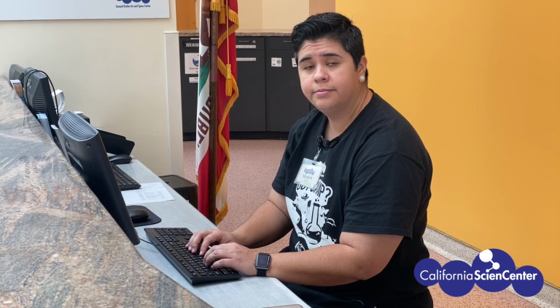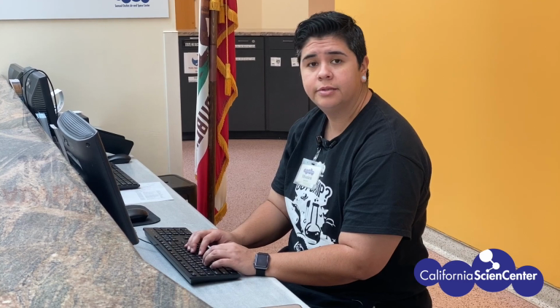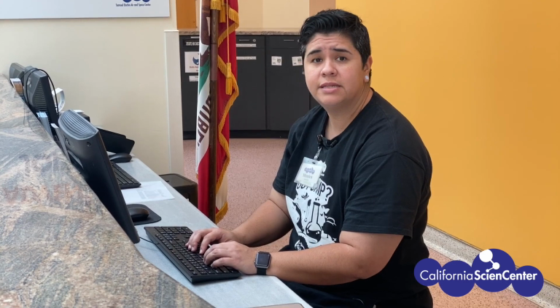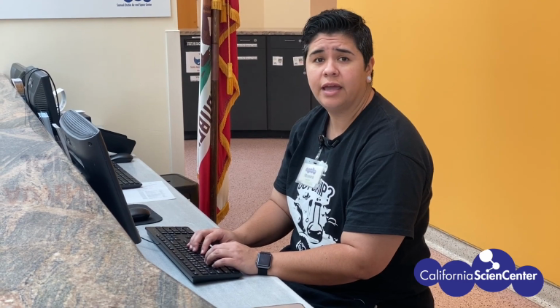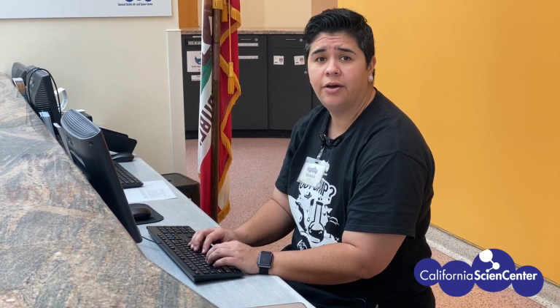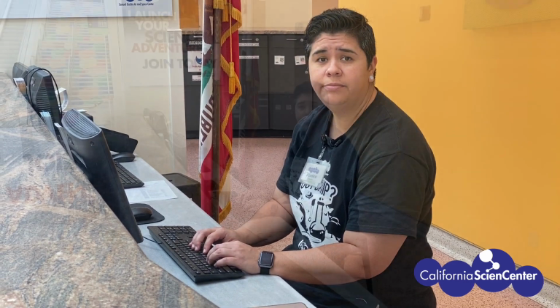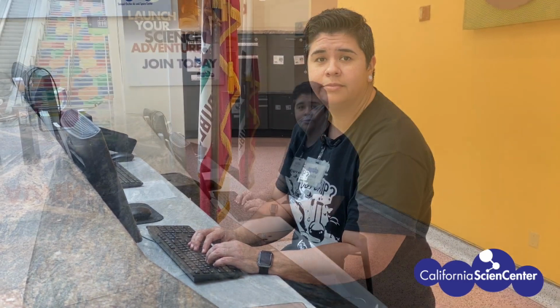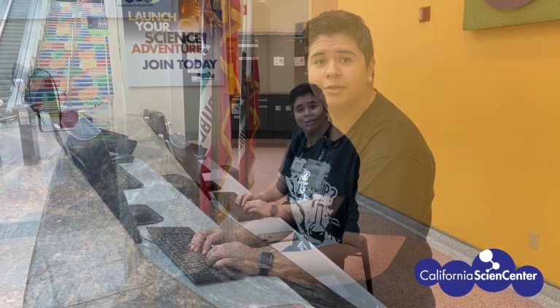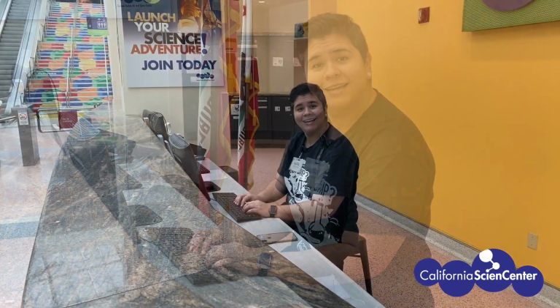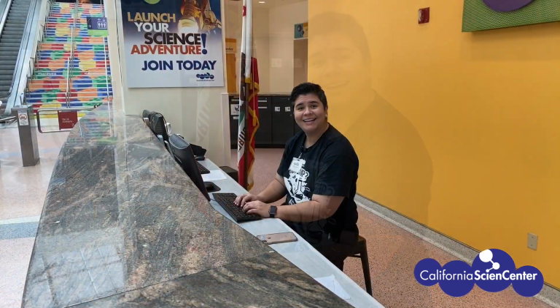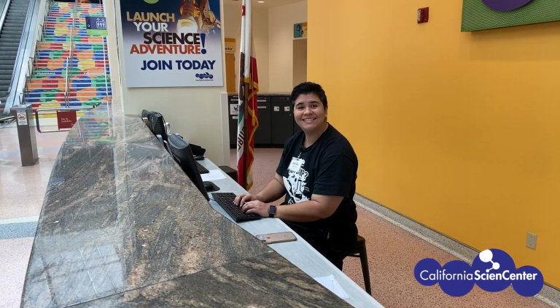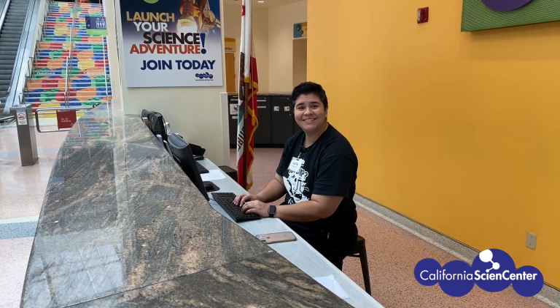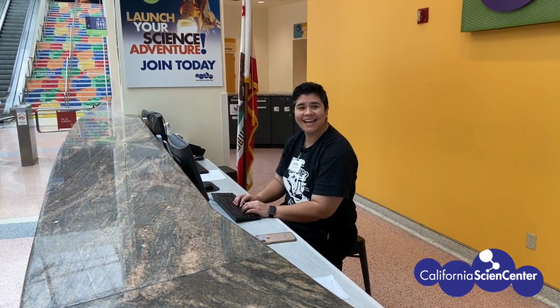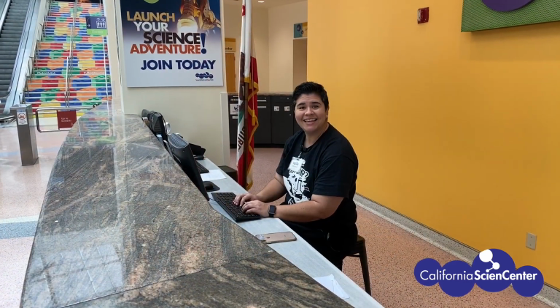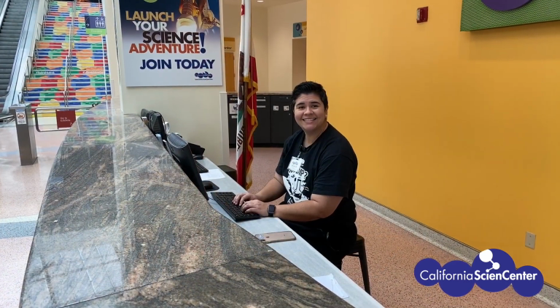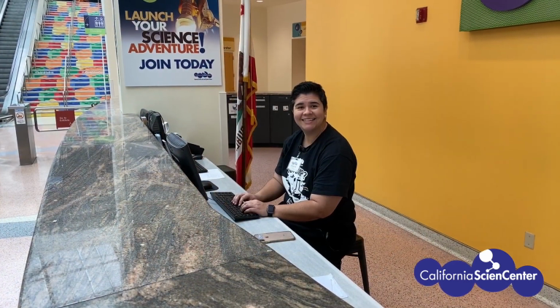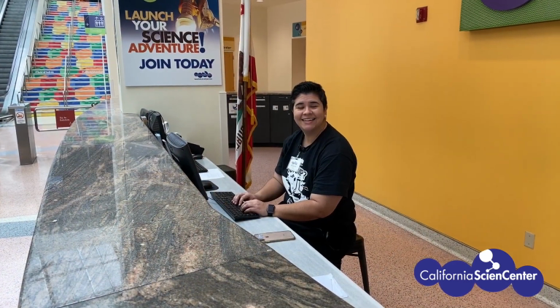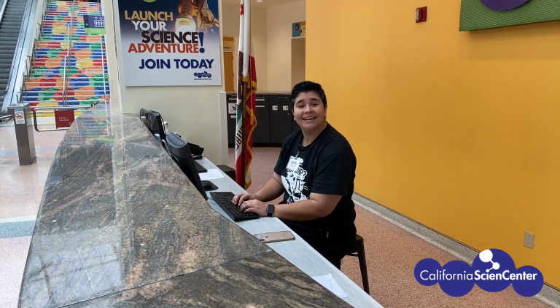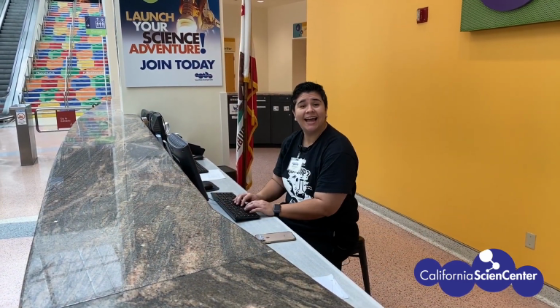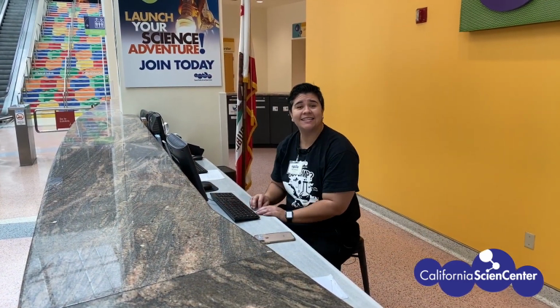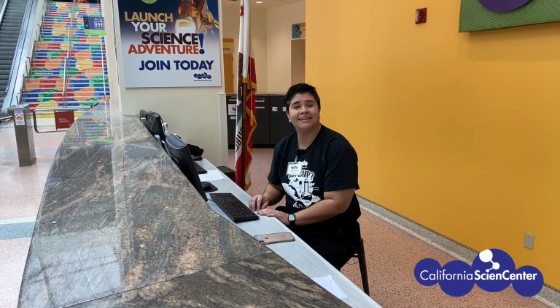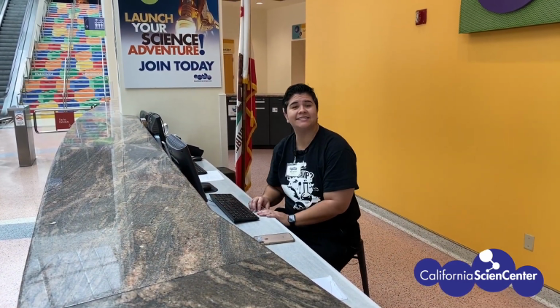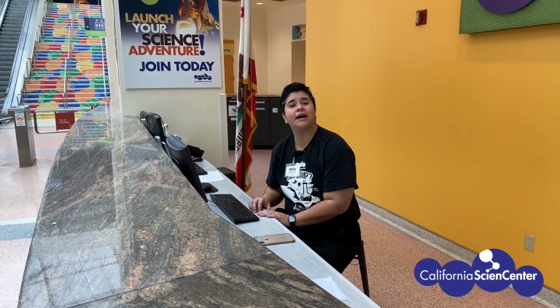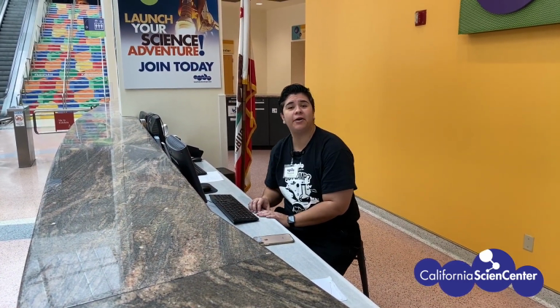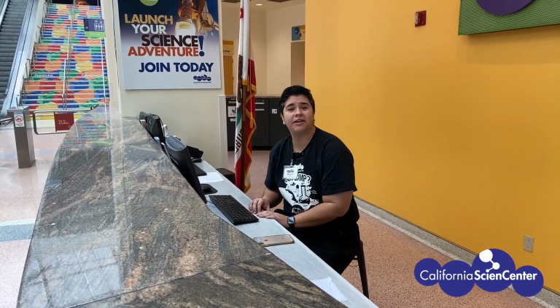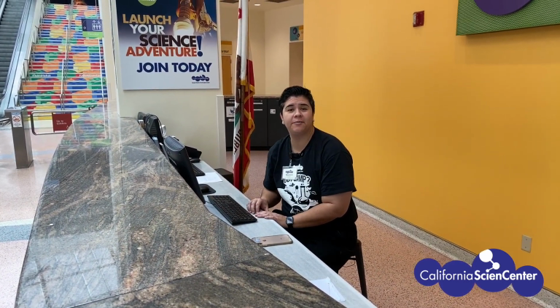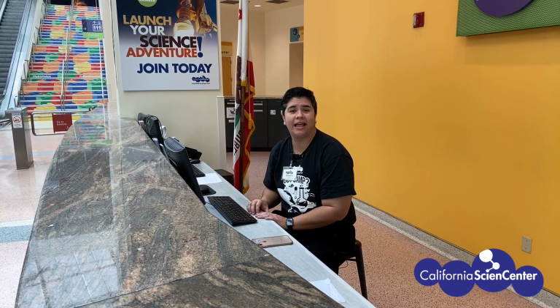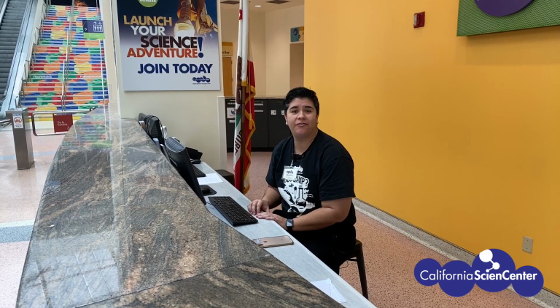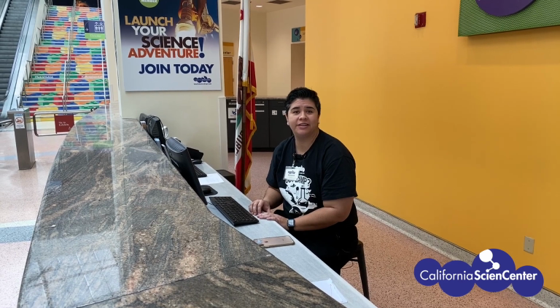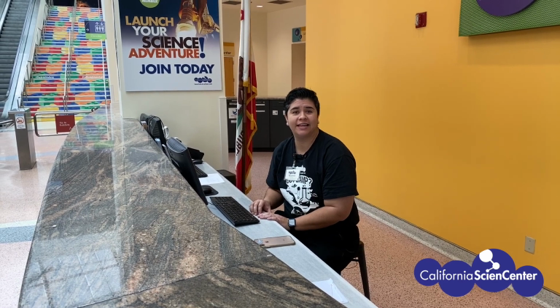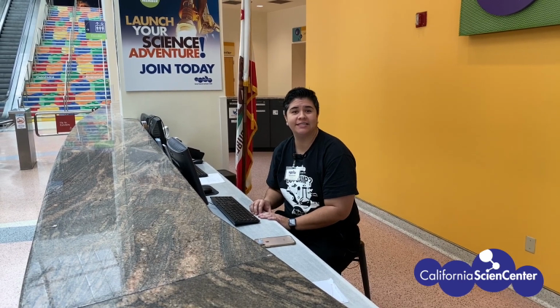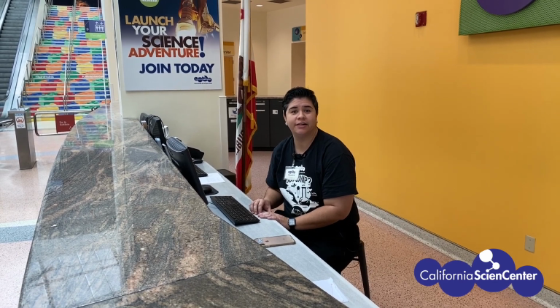Stuck at home? Let's do science! Hi scientists, I'm Monica from the California Science Center.